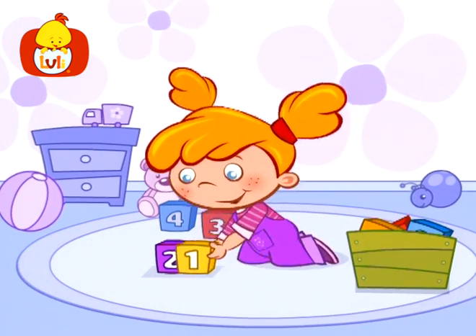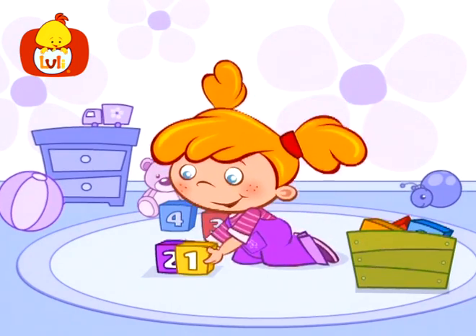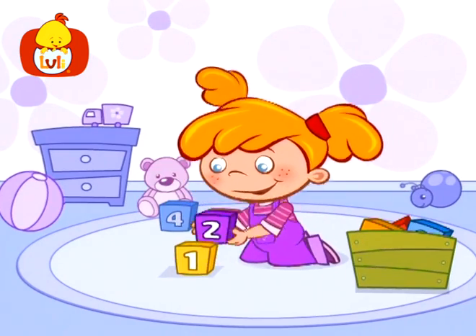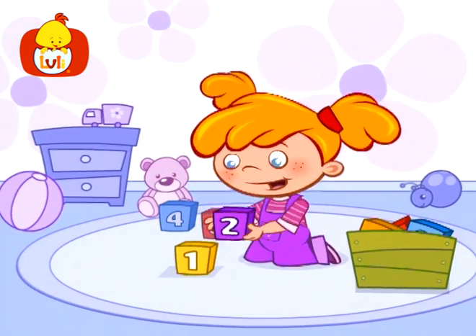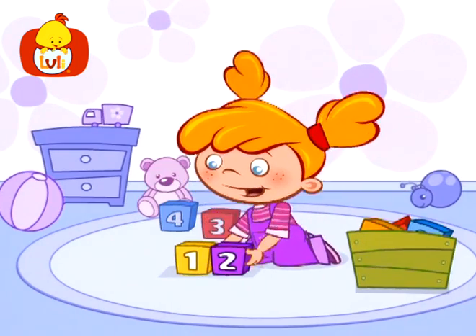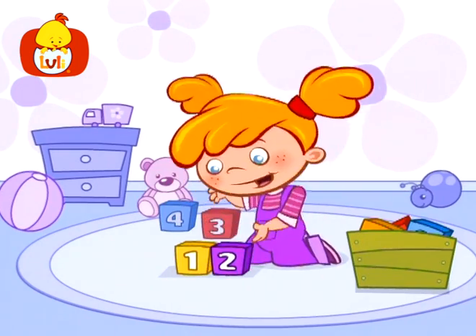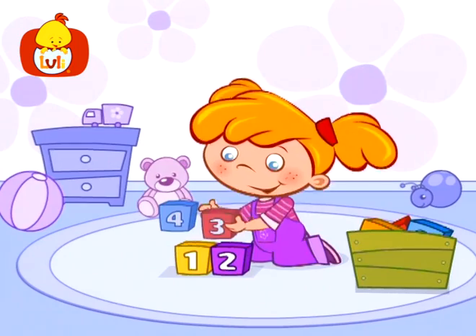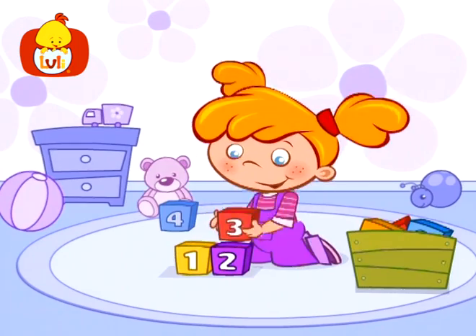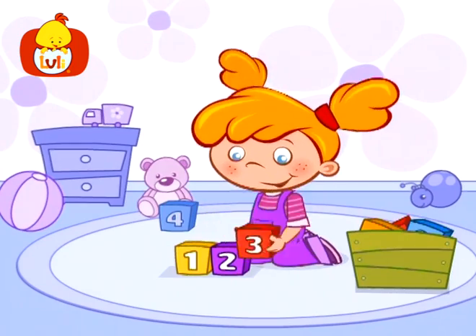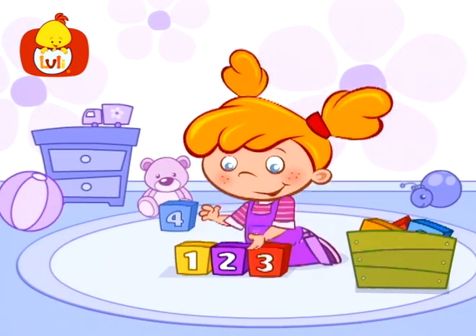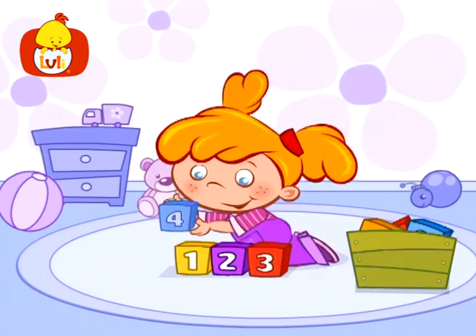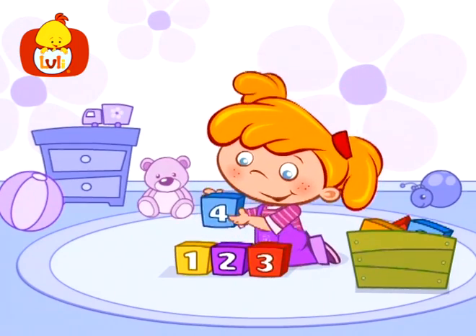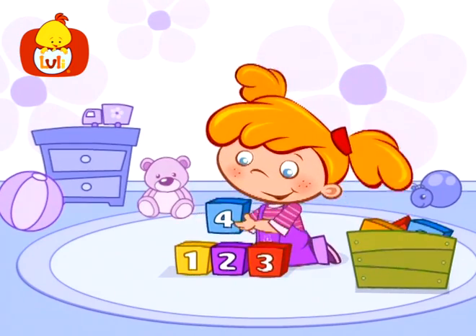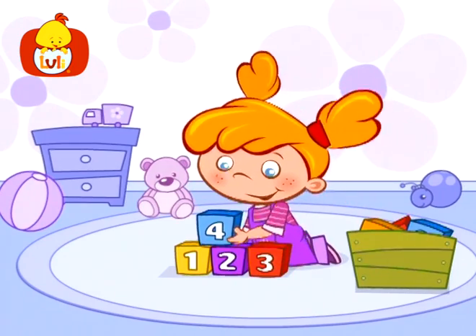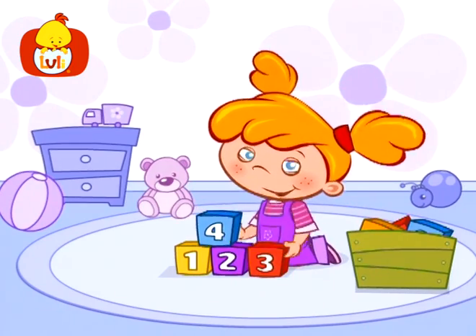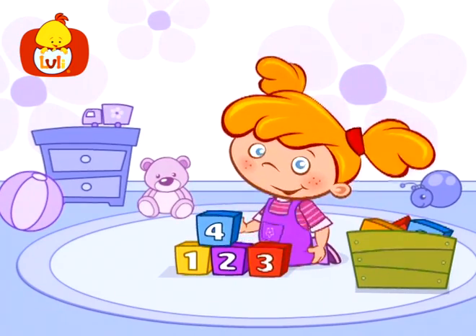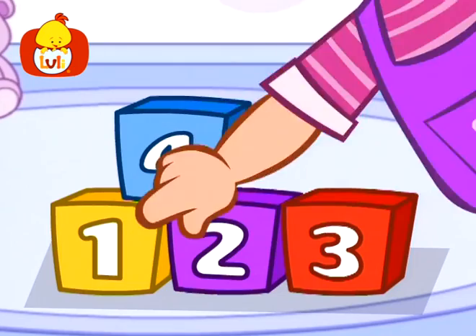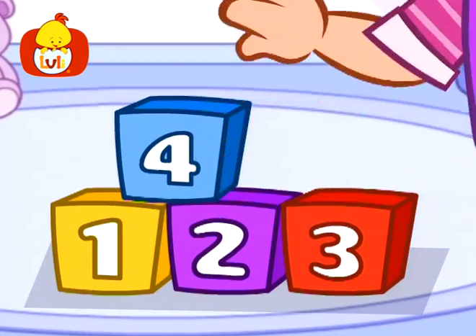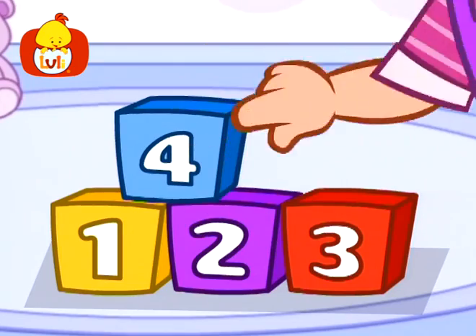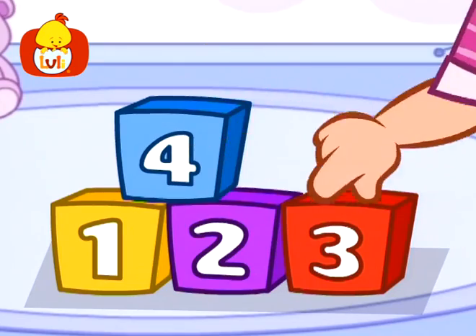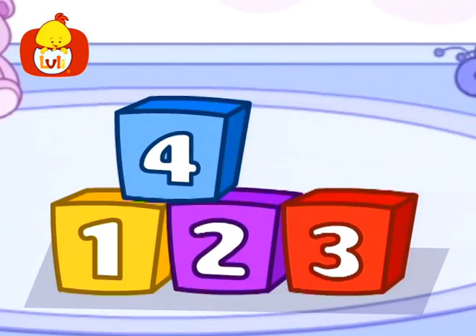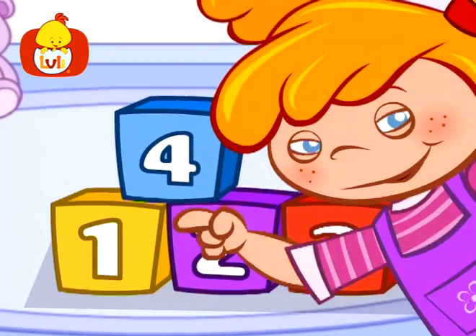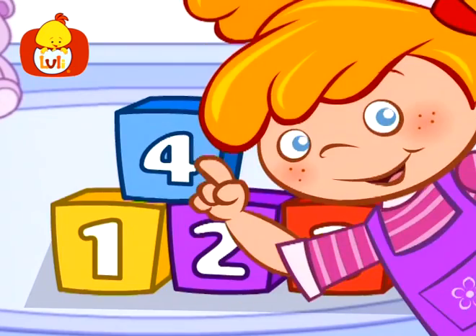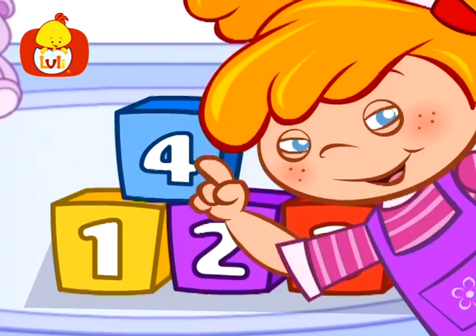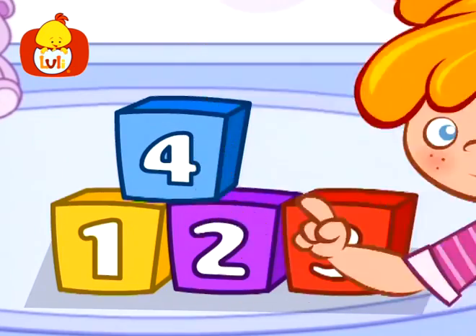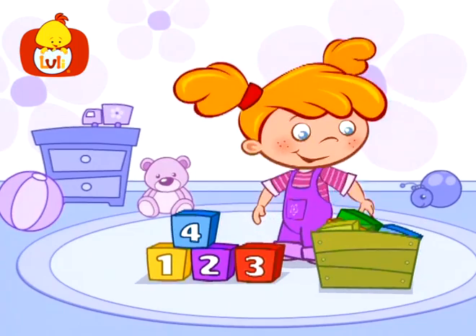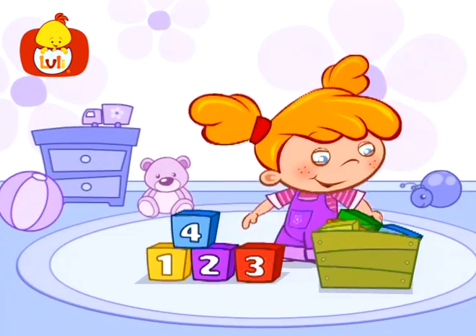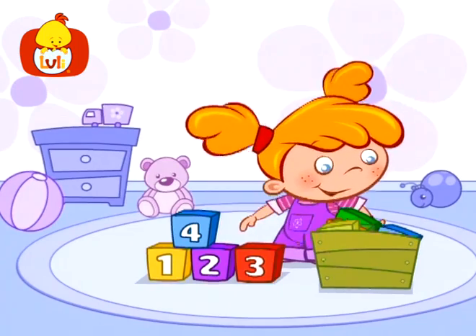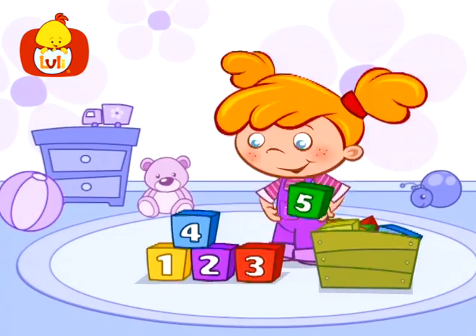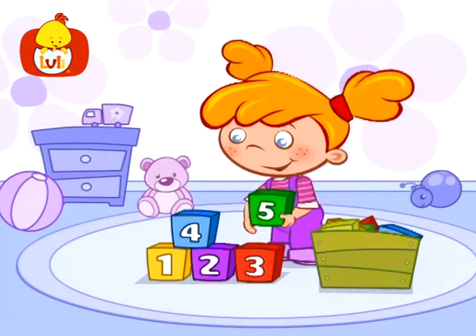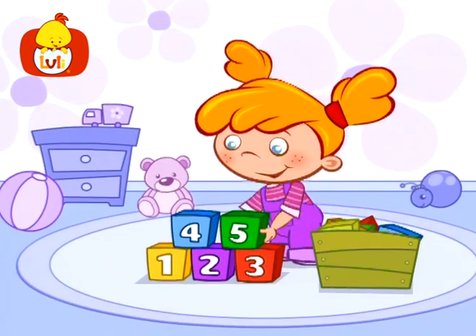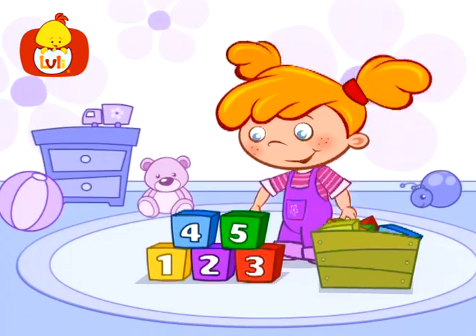Who is sitting on the floor? Who is counting up to four? One, two, three, four, let's go on and count some more!